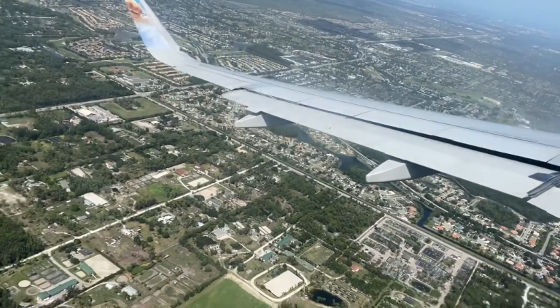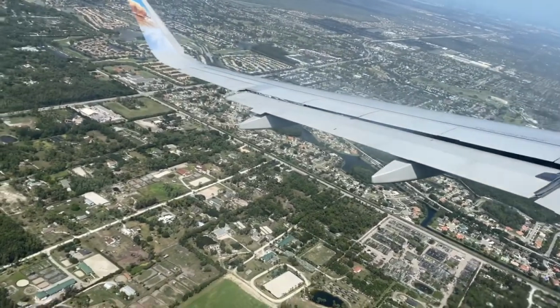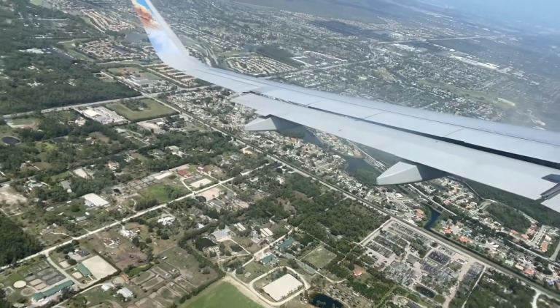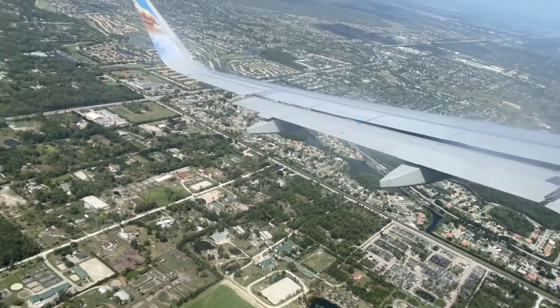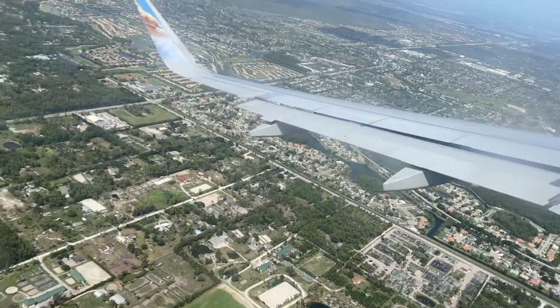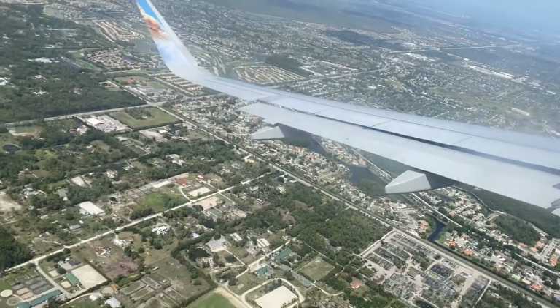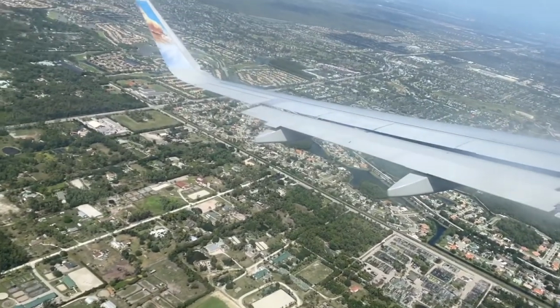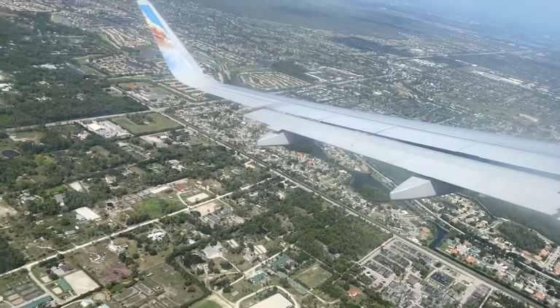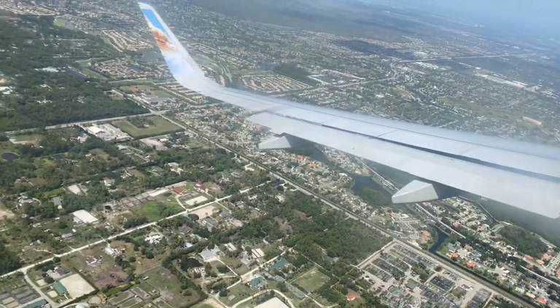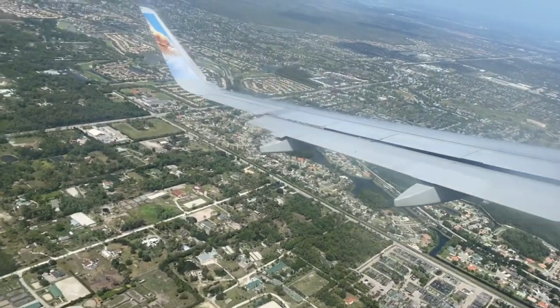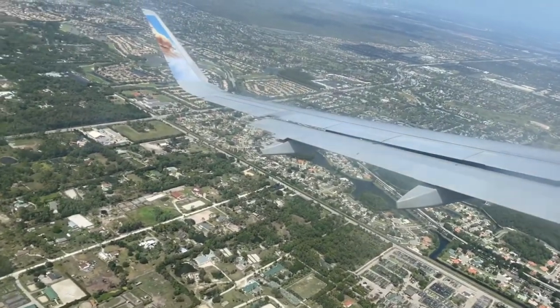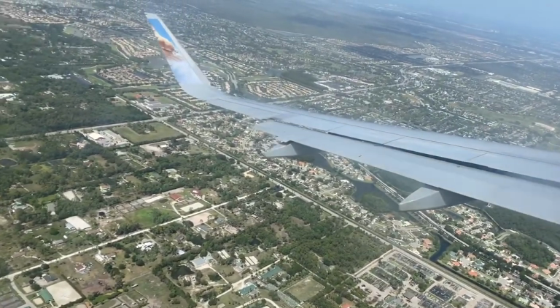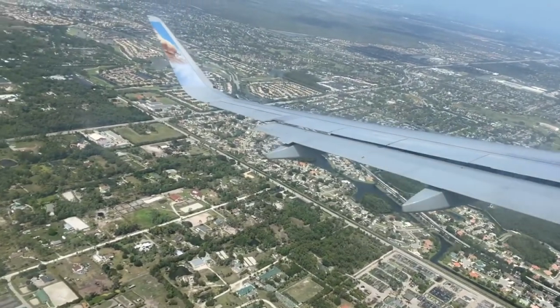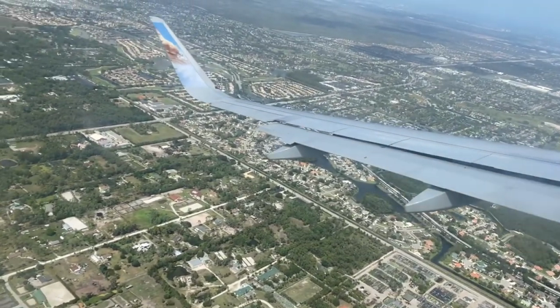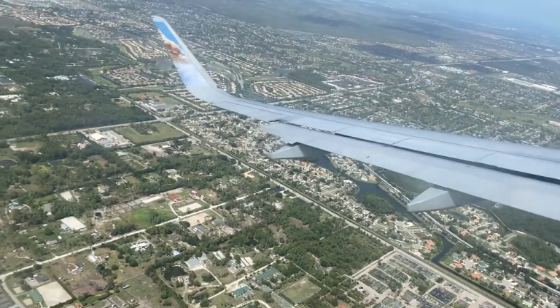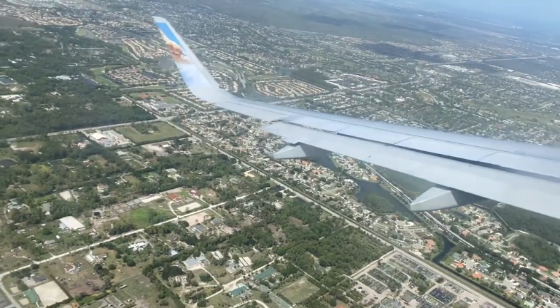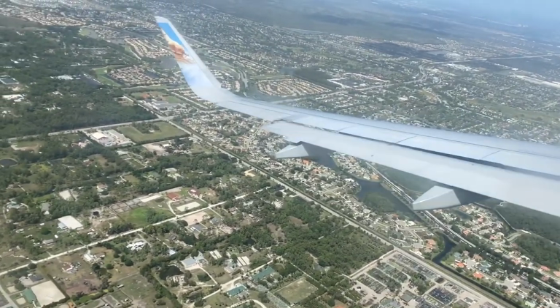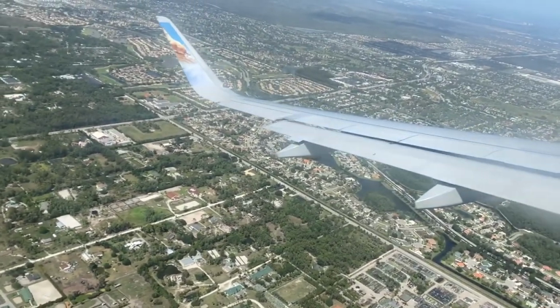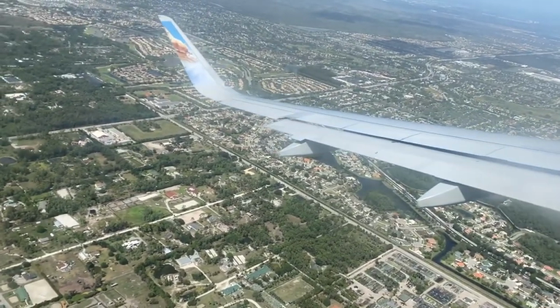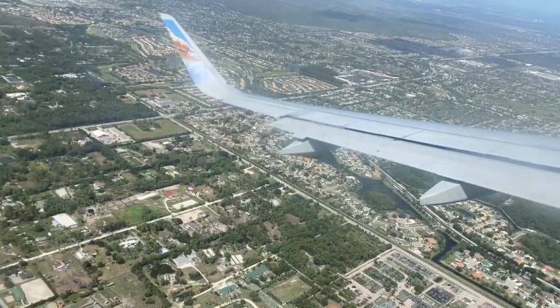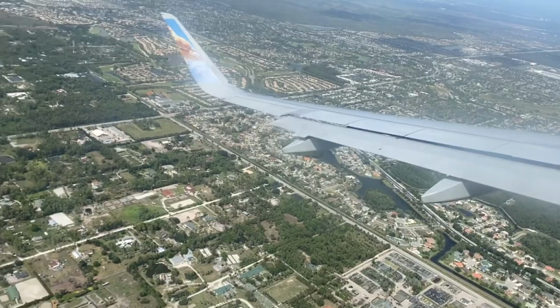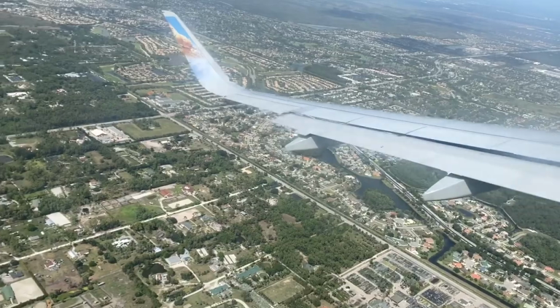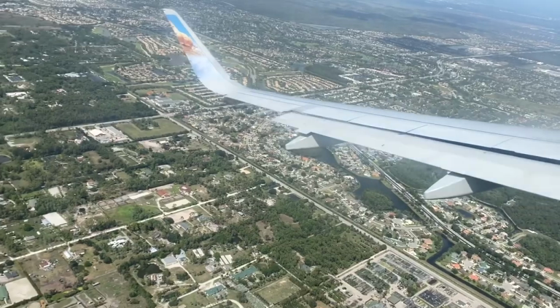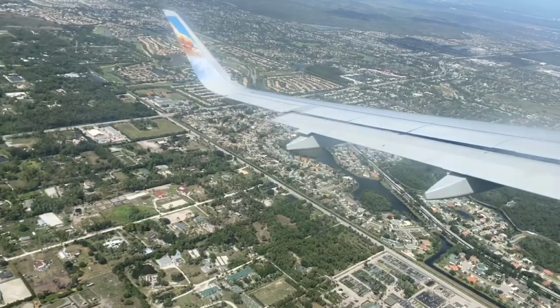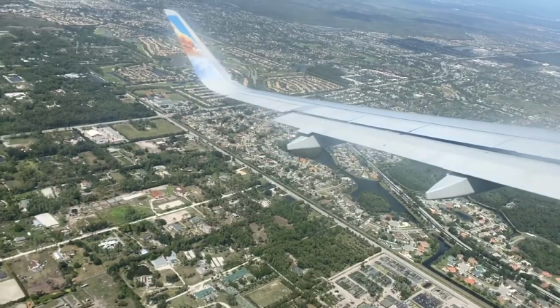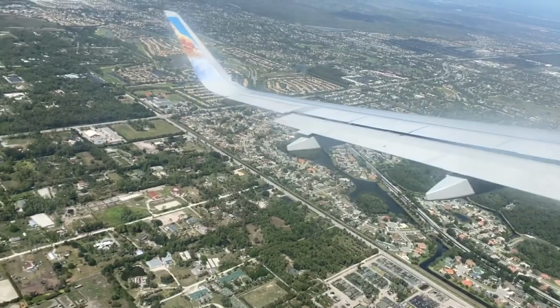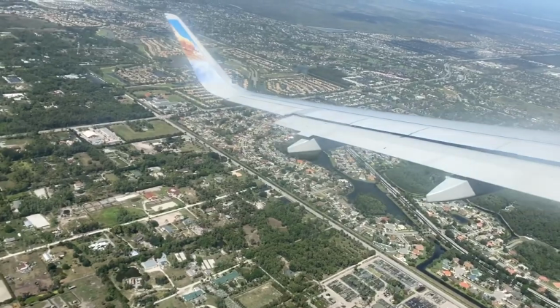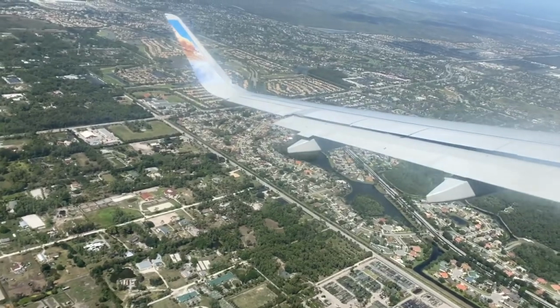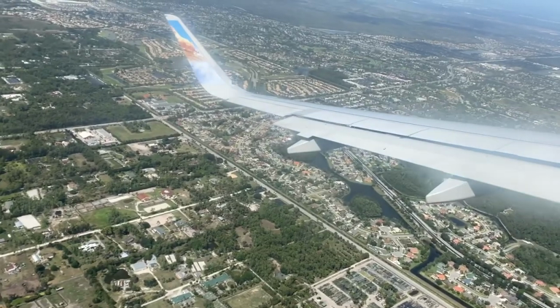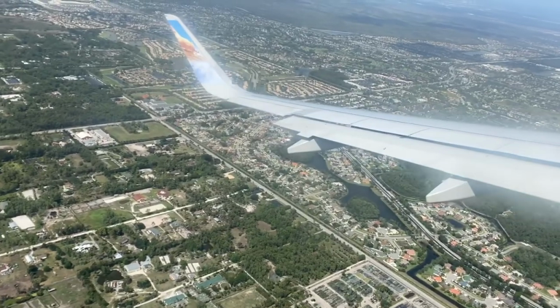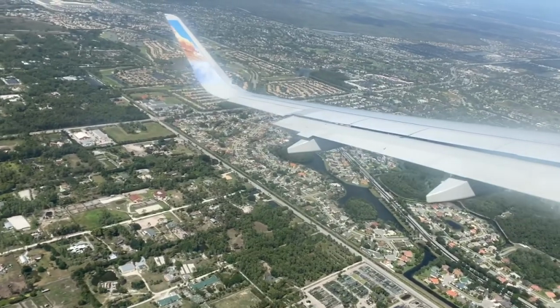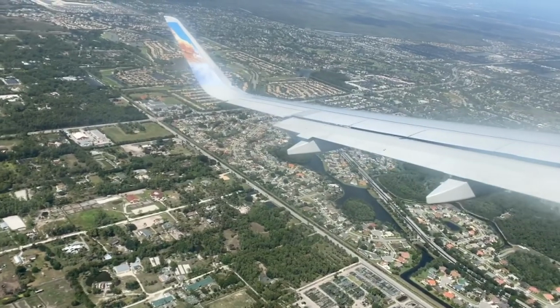Please join me as we land here in West Palm Beach International Airport on runway 10L.